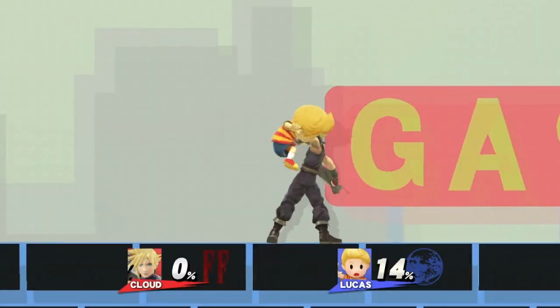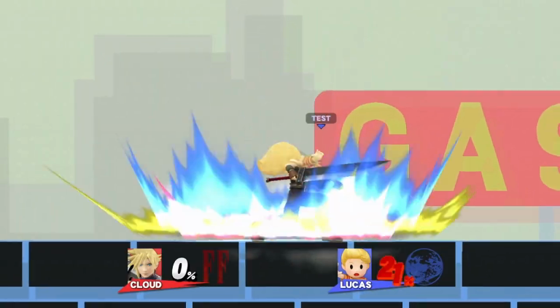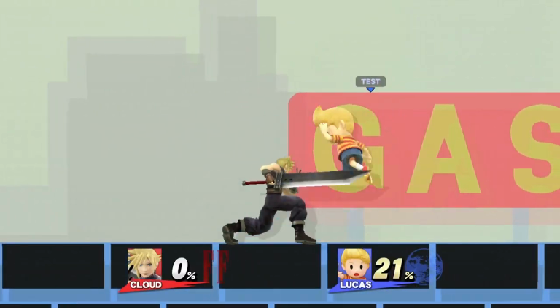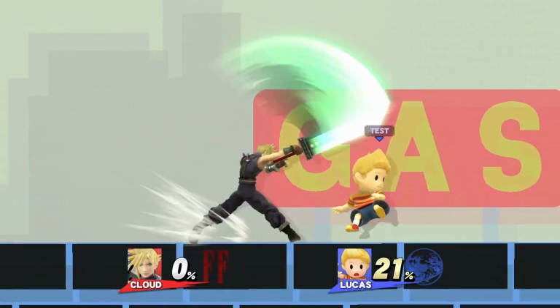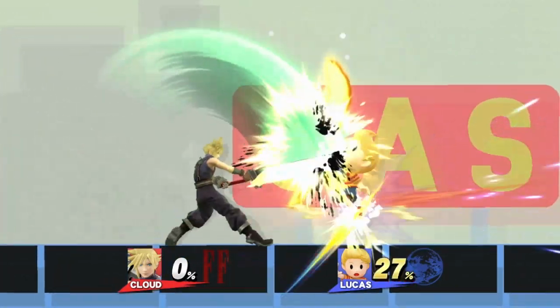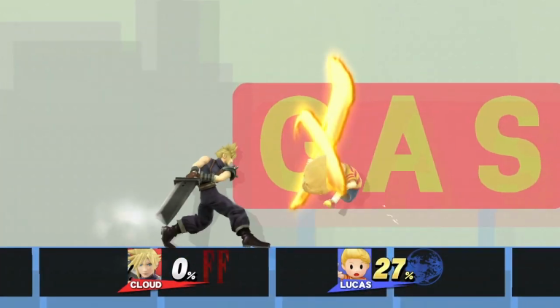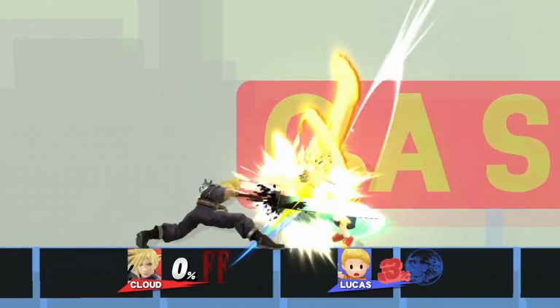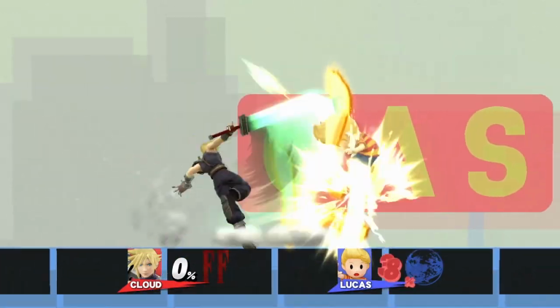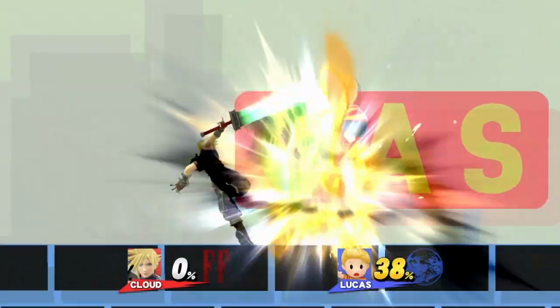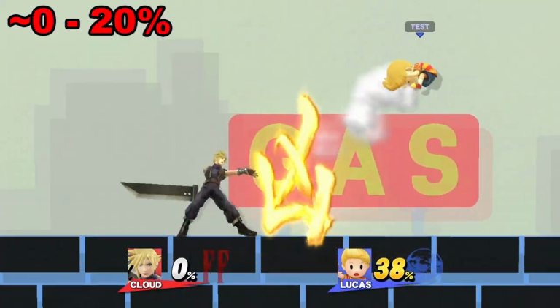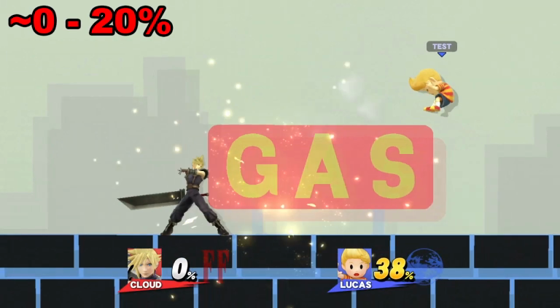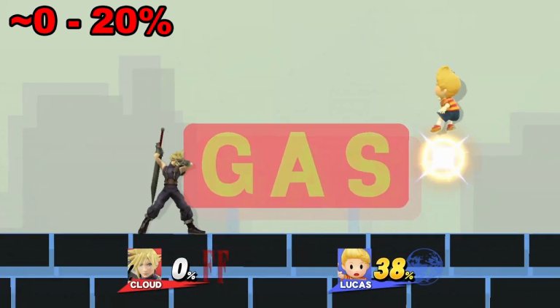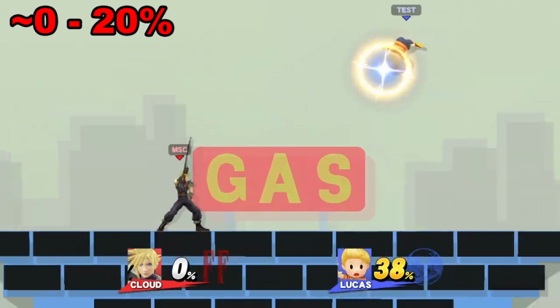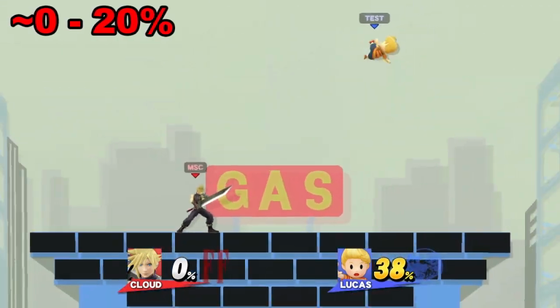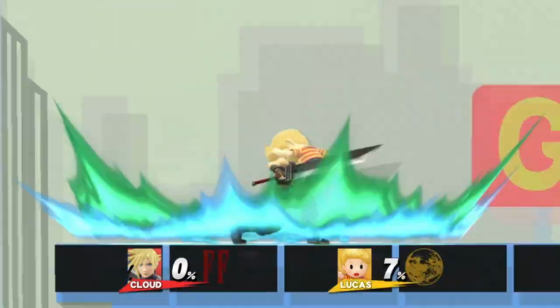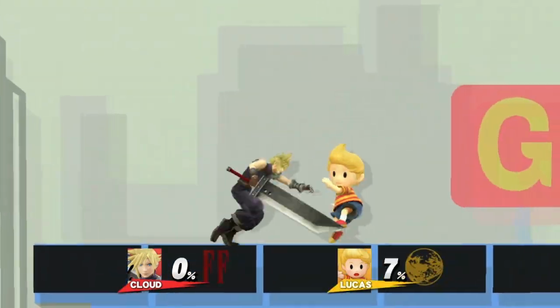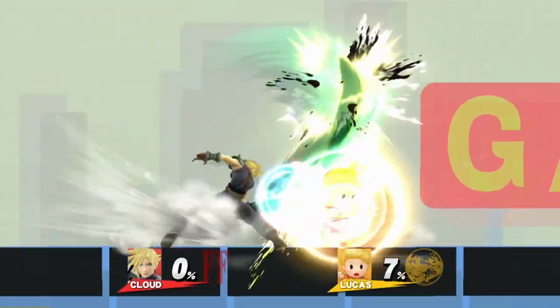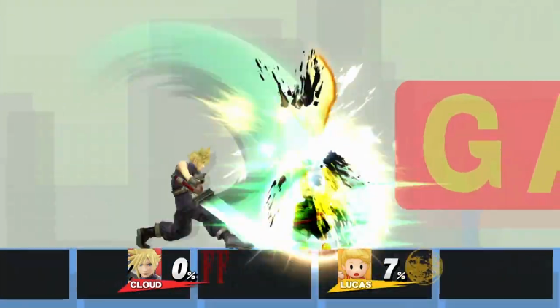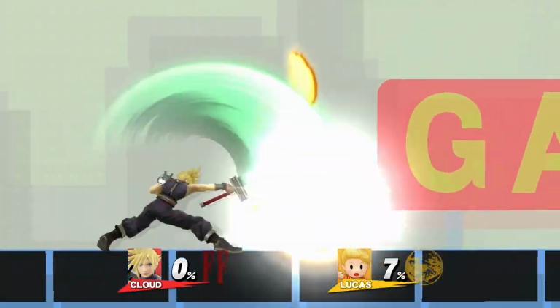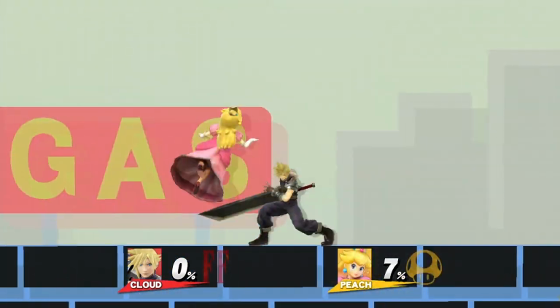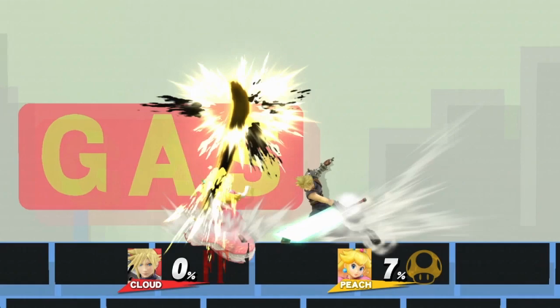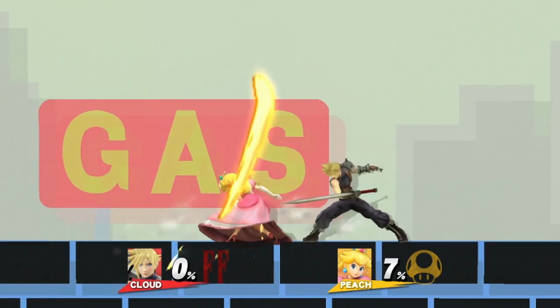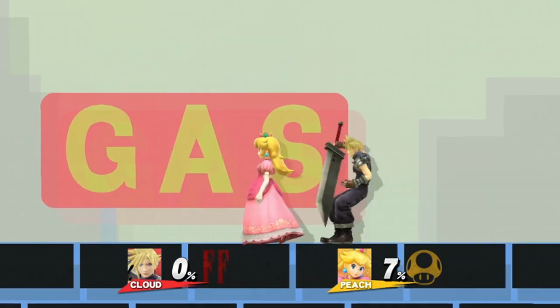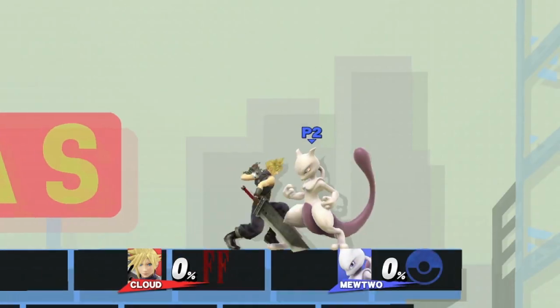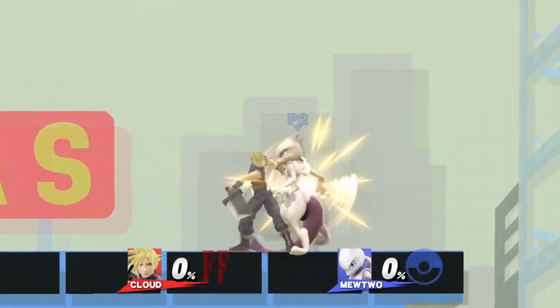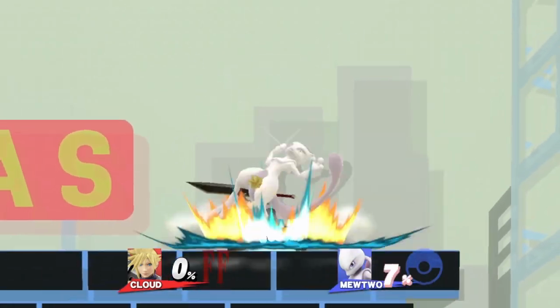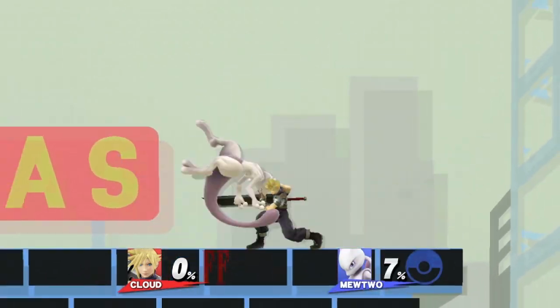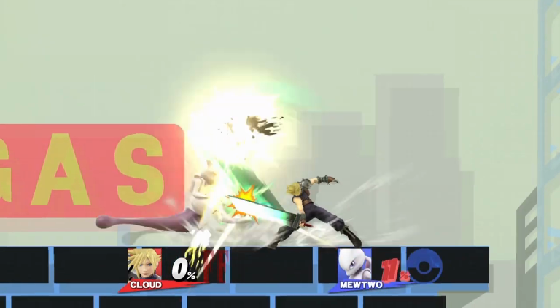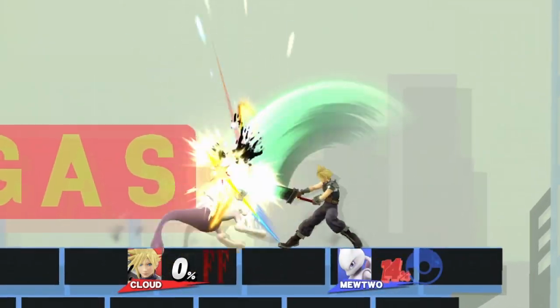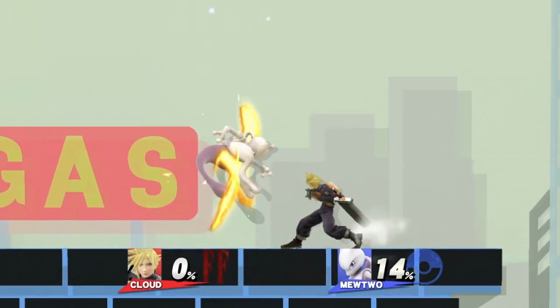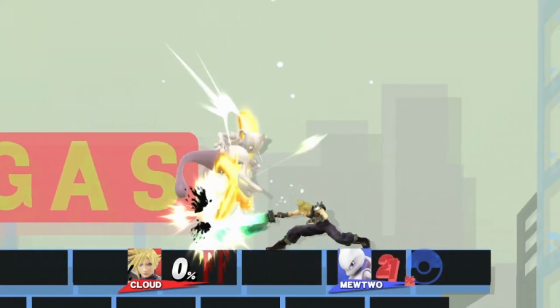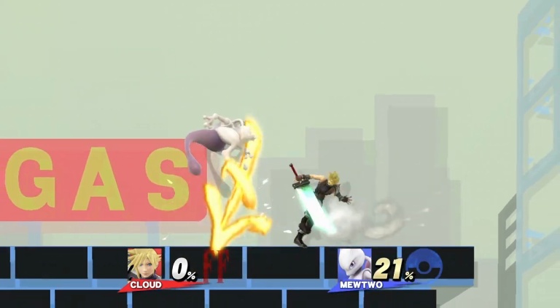Down throw to cross slash is a good mix-up between 0-20%. It can be shielded or air dodged, but if they miss, then you've put on some hefty damage.